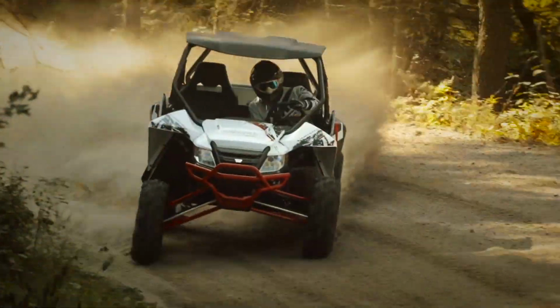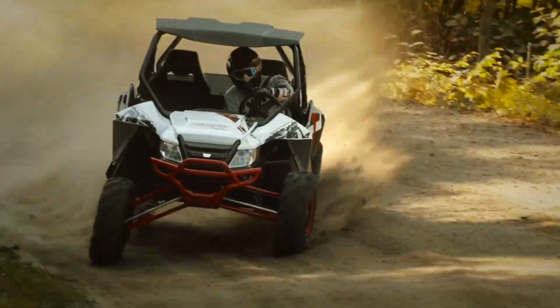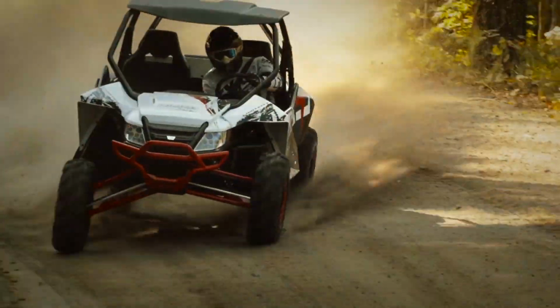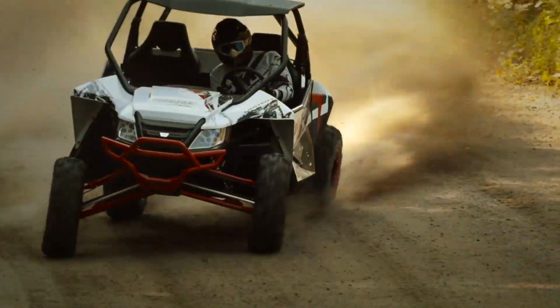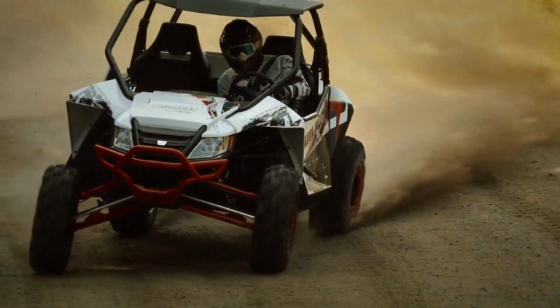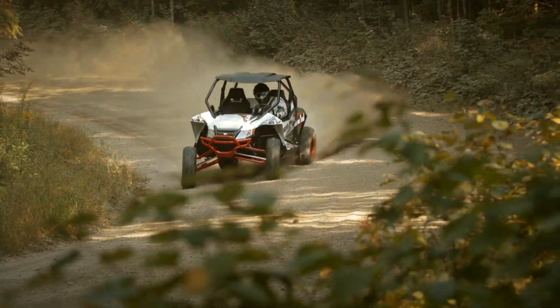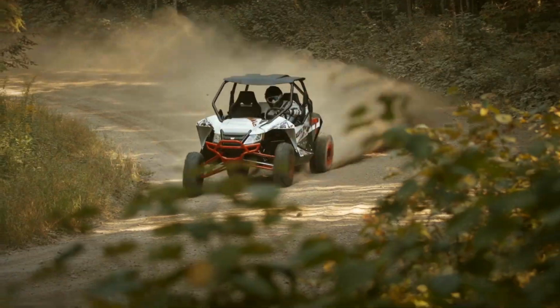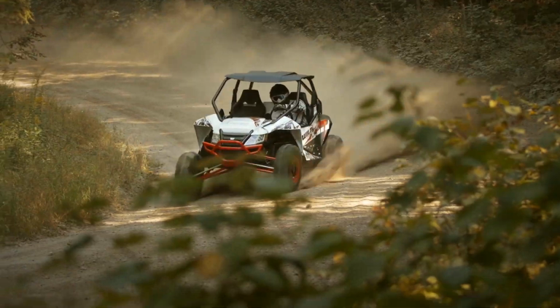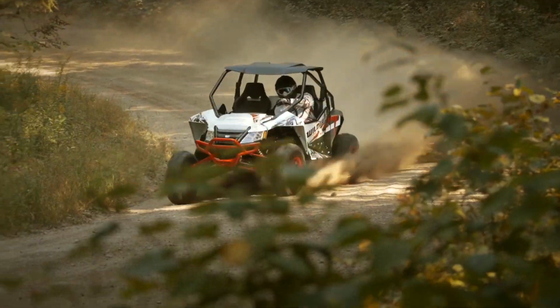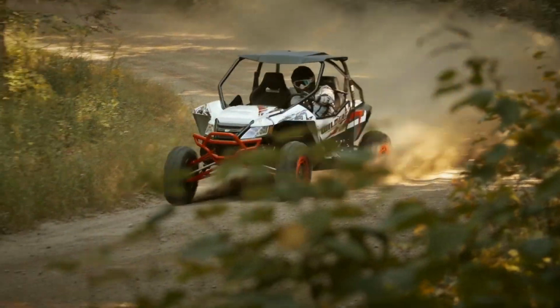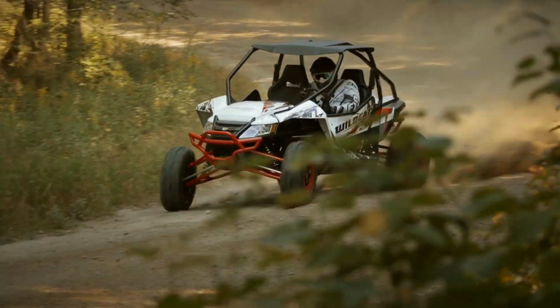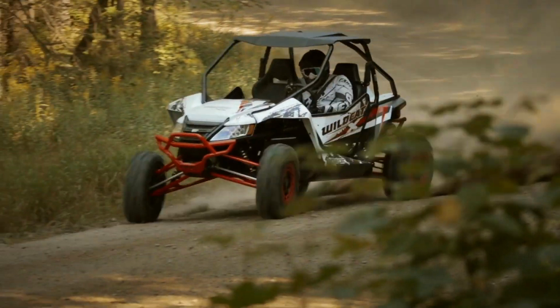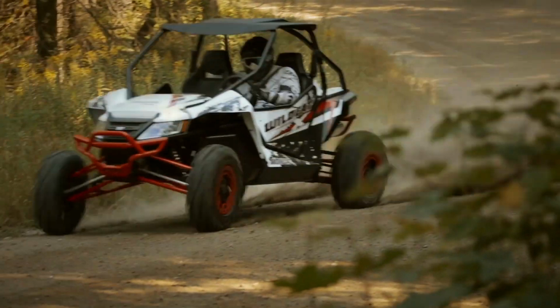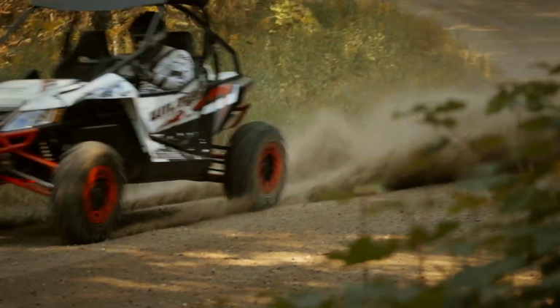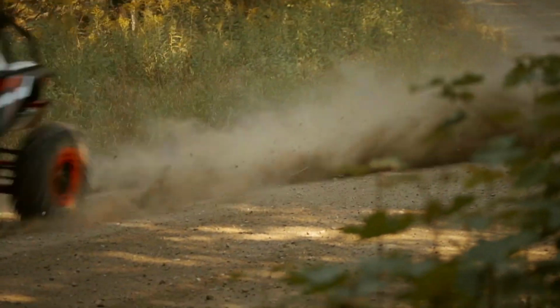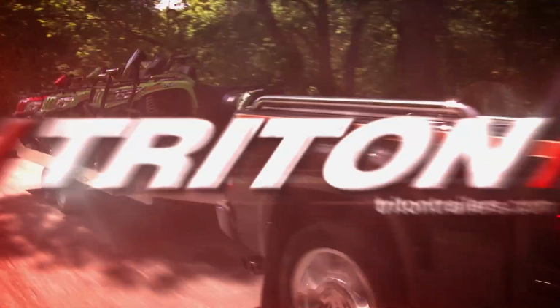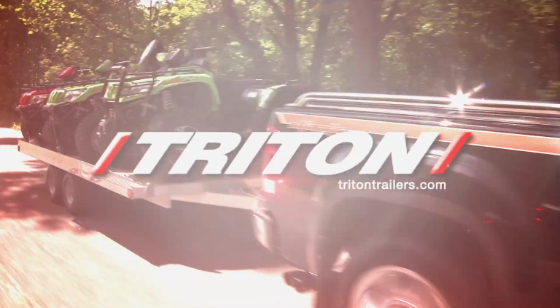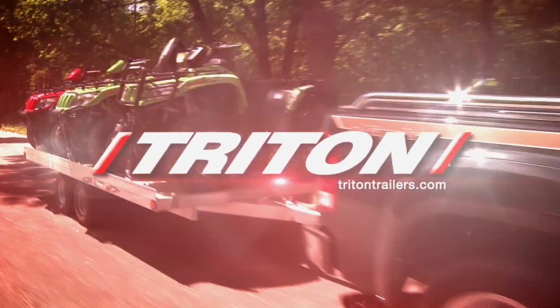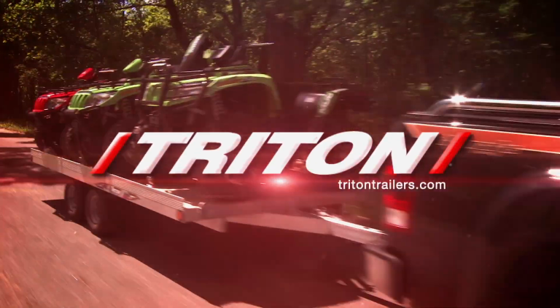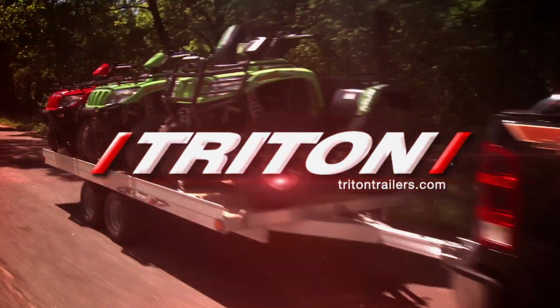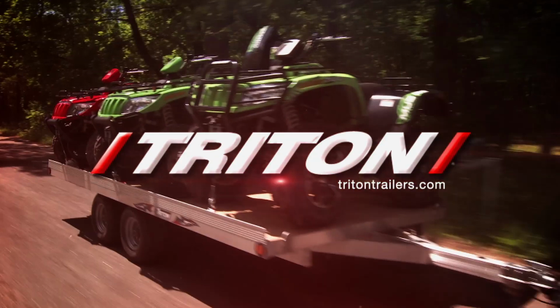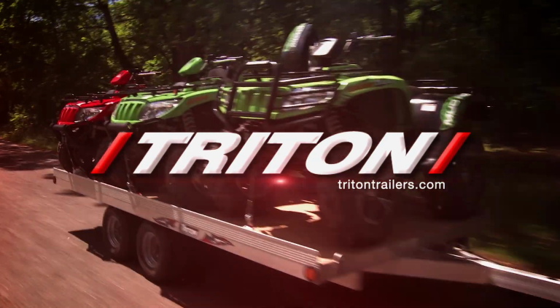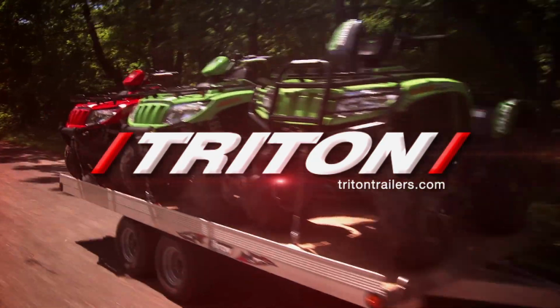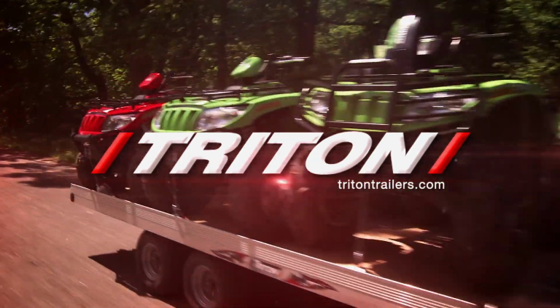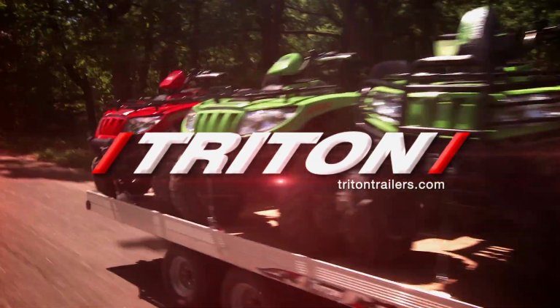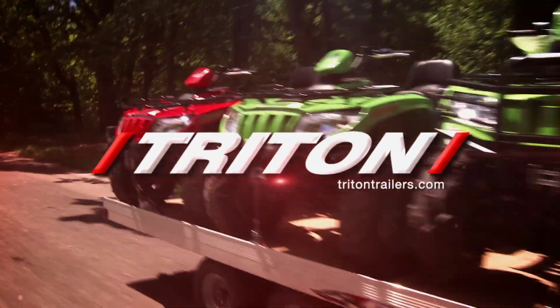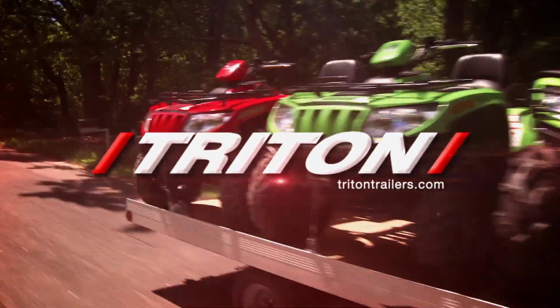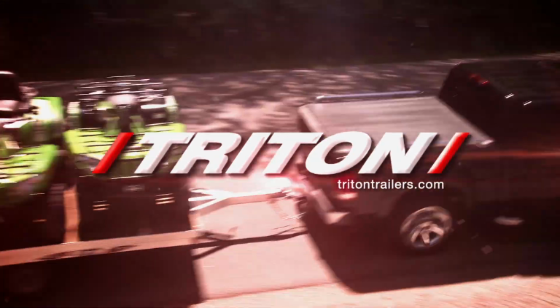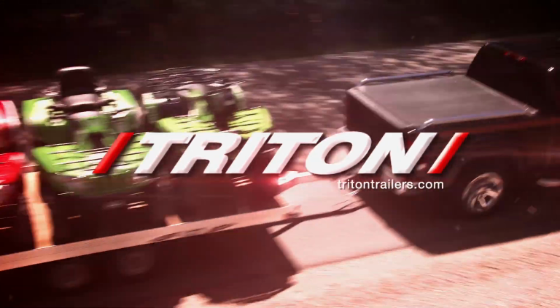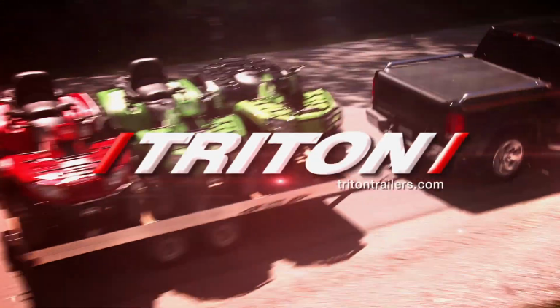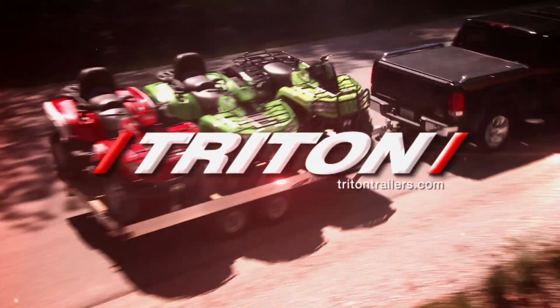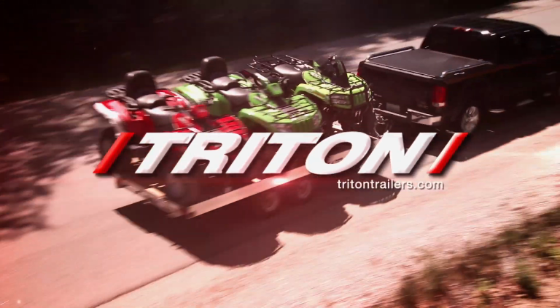Closed captioning of Dirt Trax is sponsored by Triton Trailer — built for adventure.